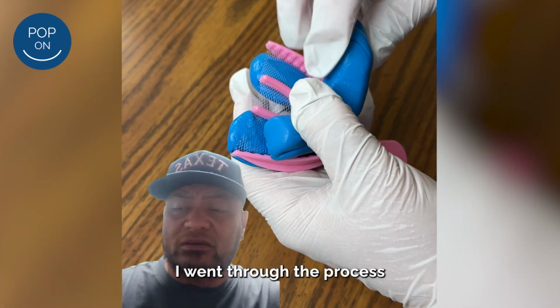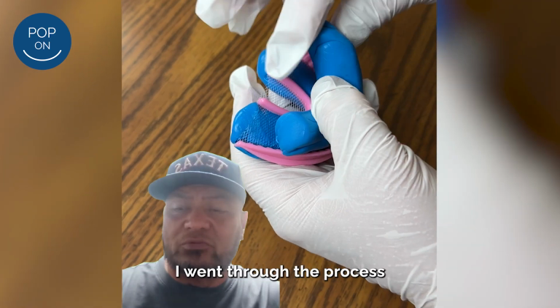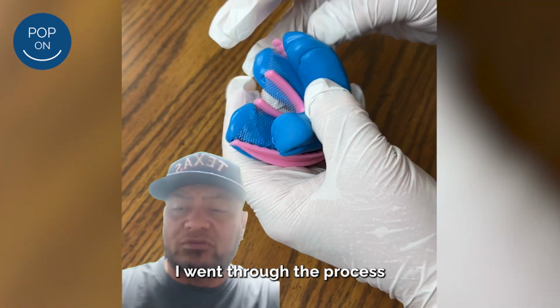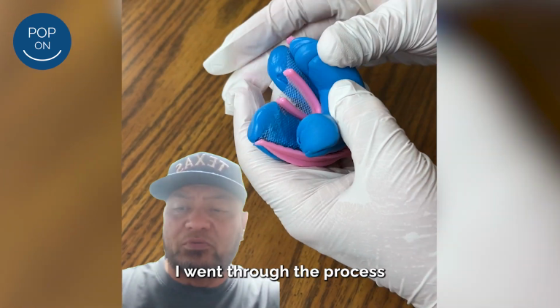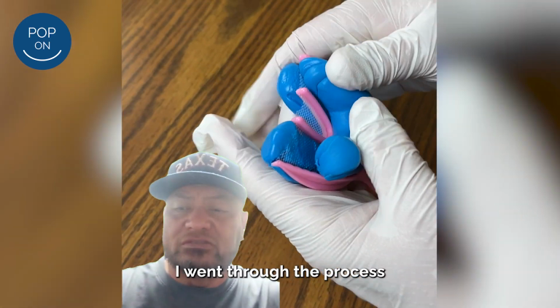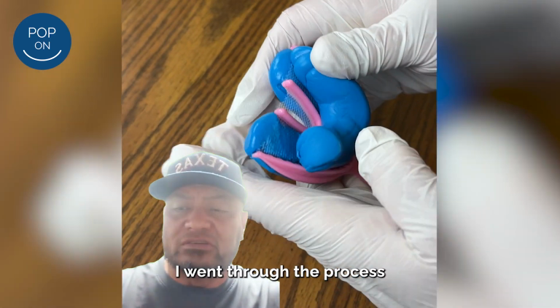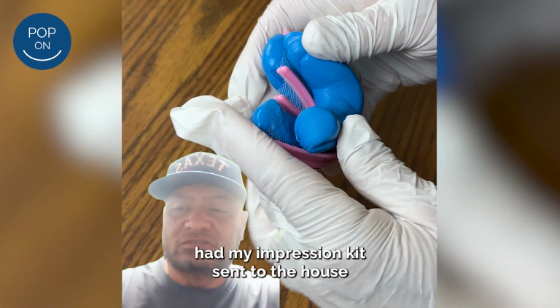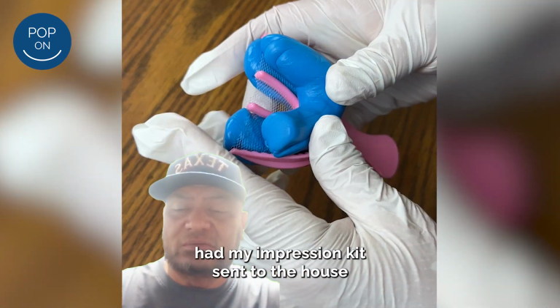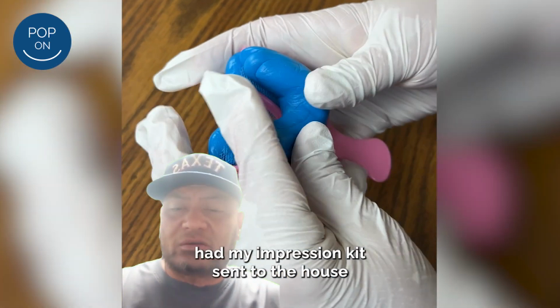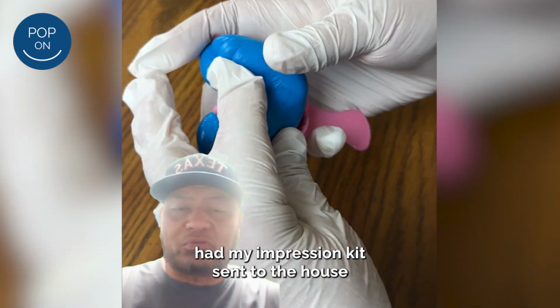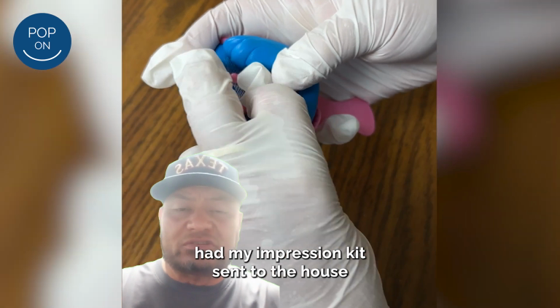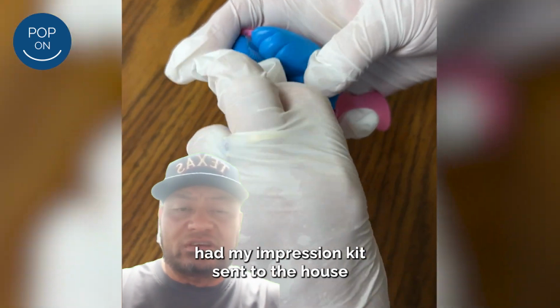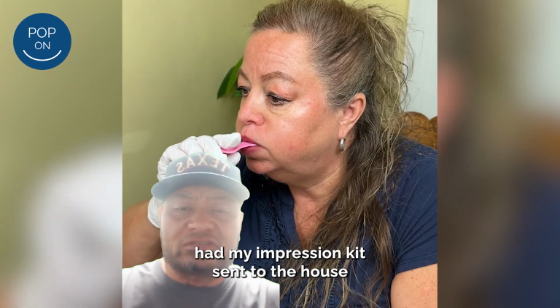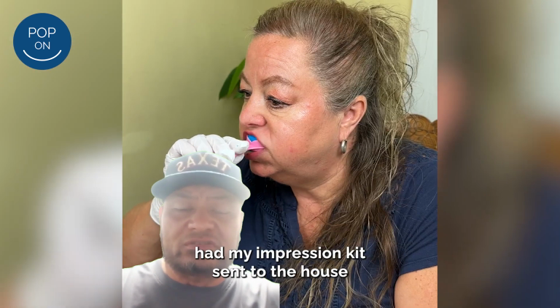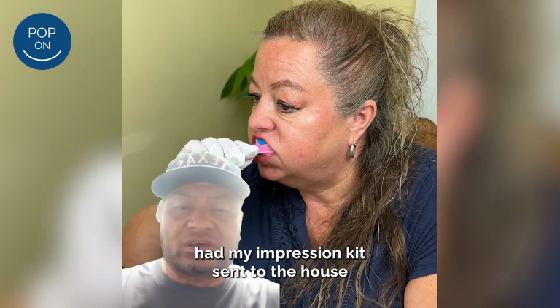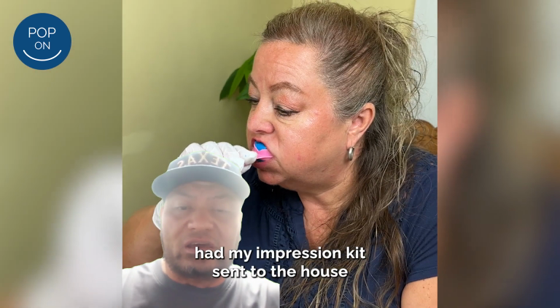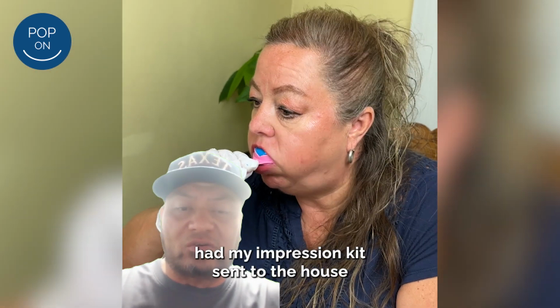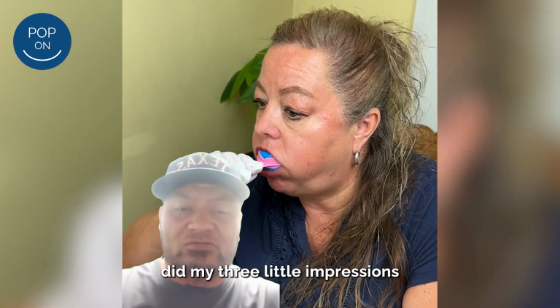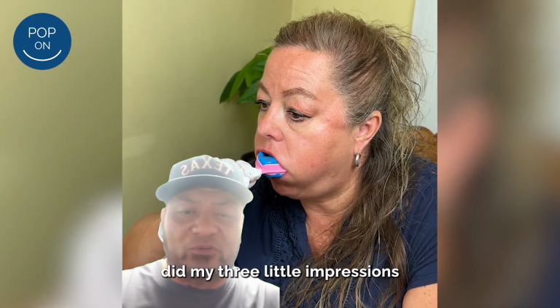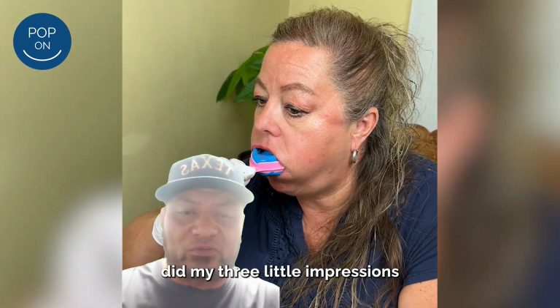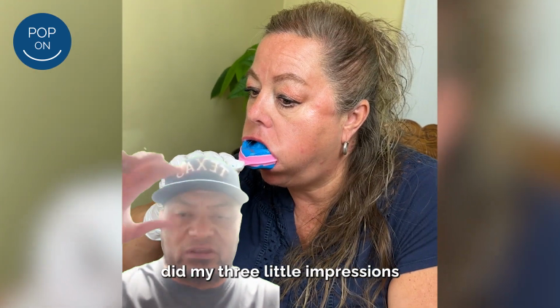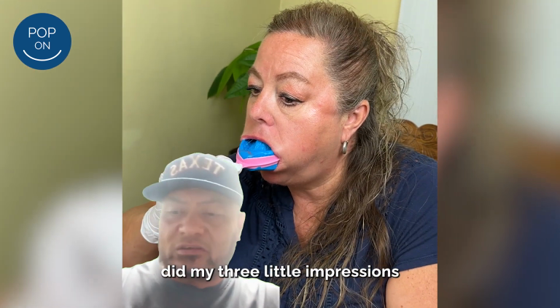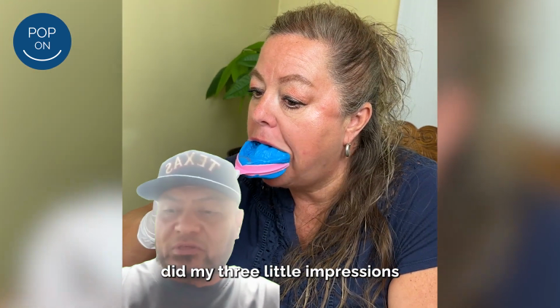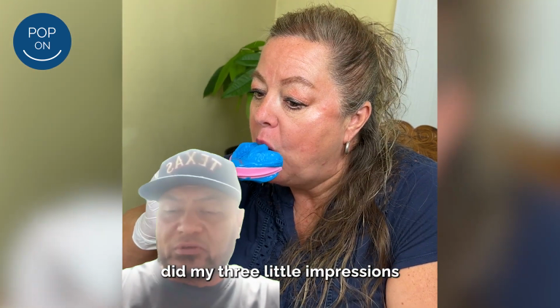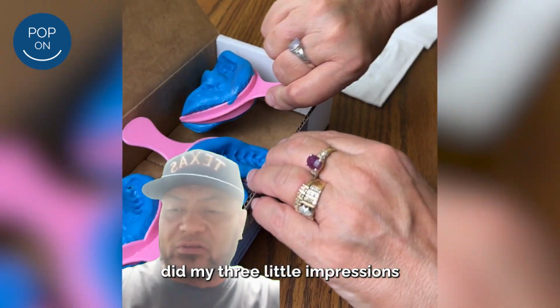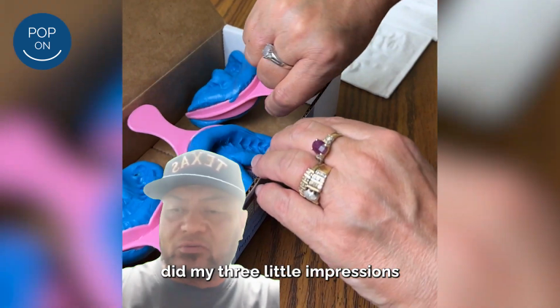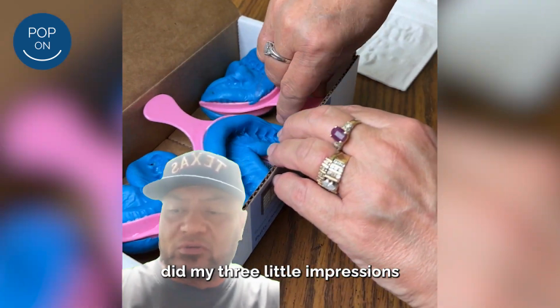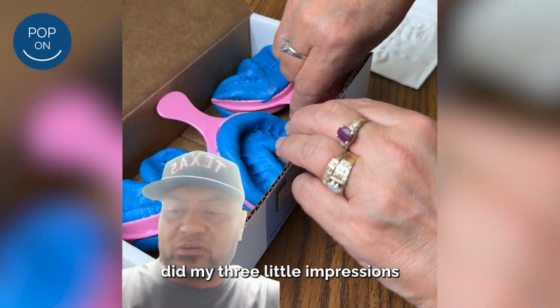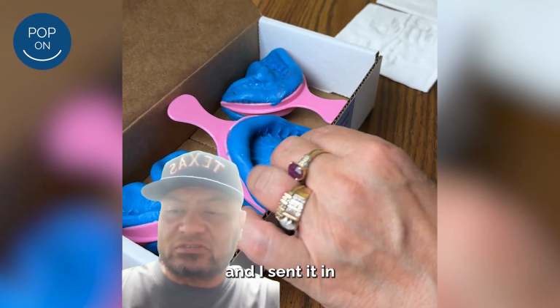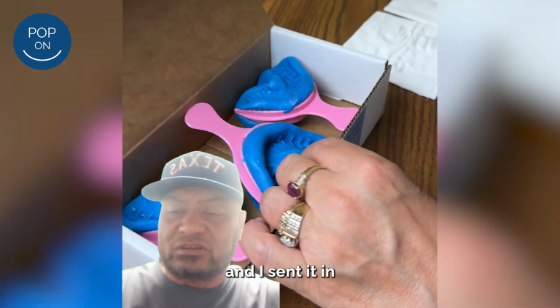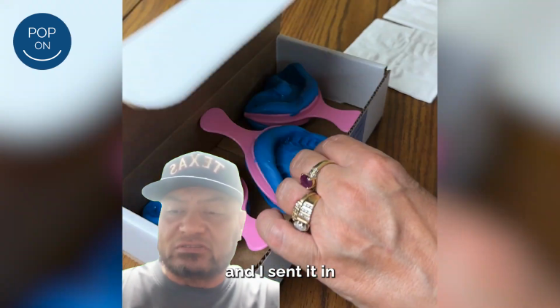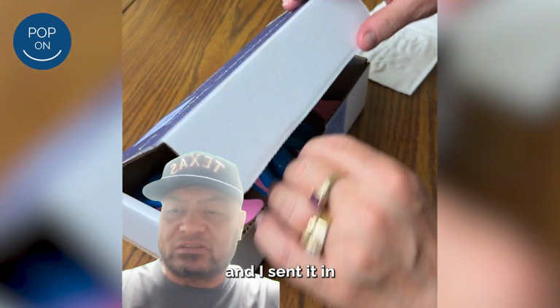And I went through the process — had my impression kit sent to the house. Did it, did my three little impressions, and I sent it.